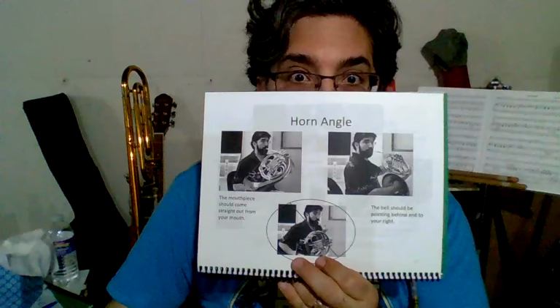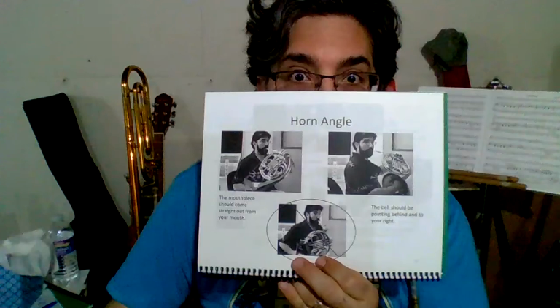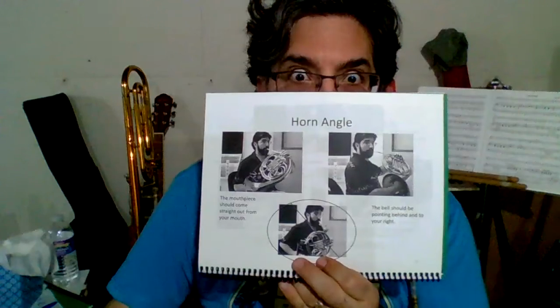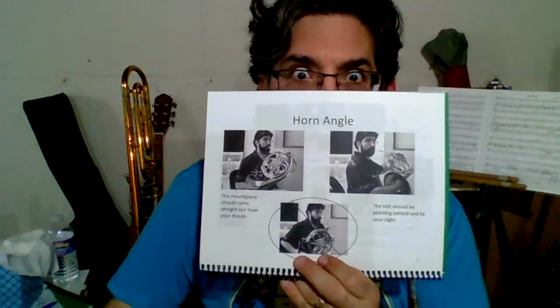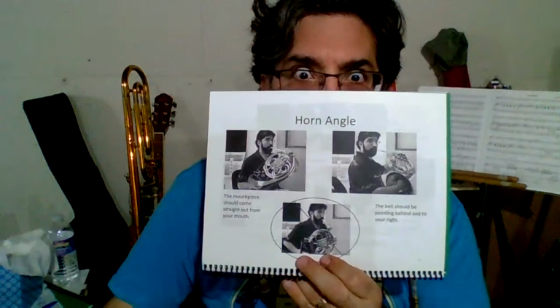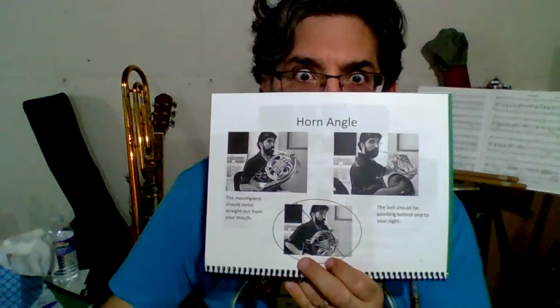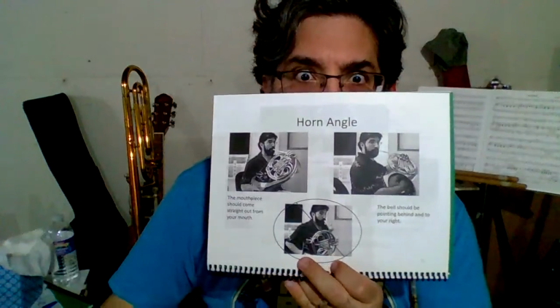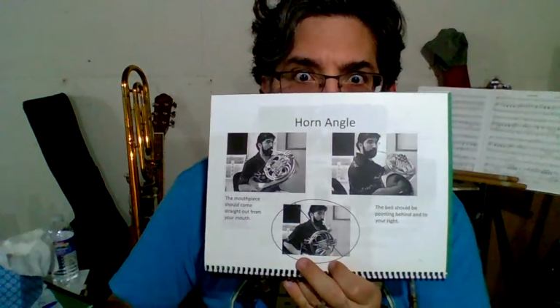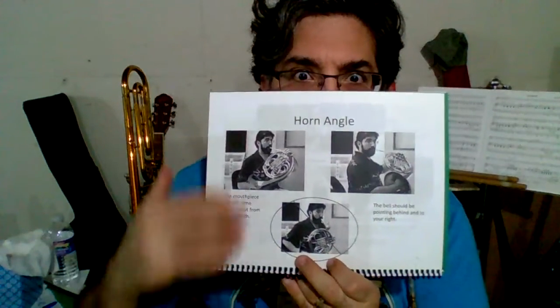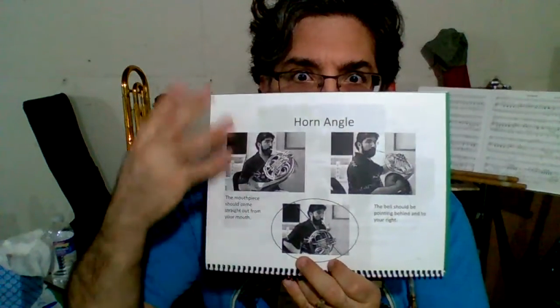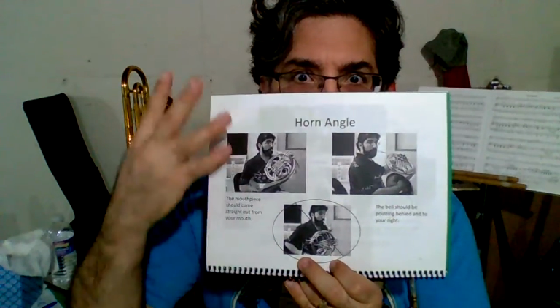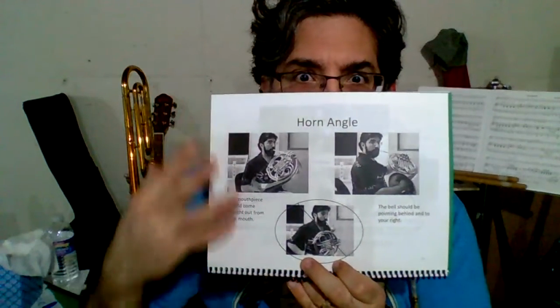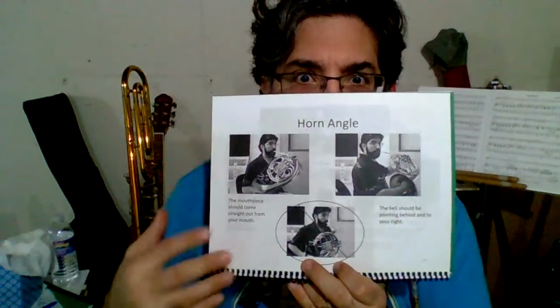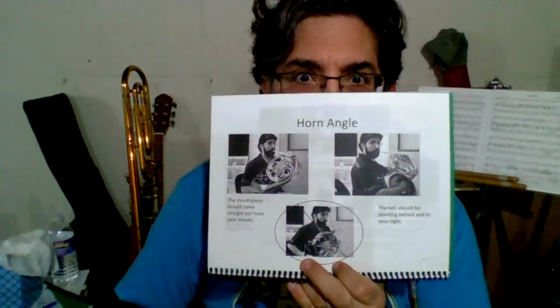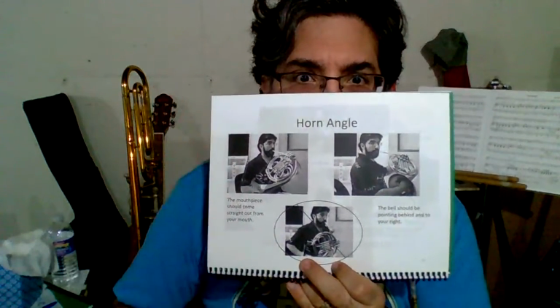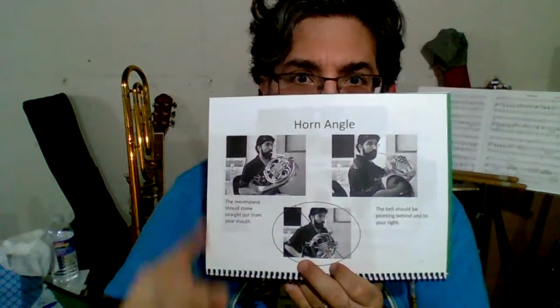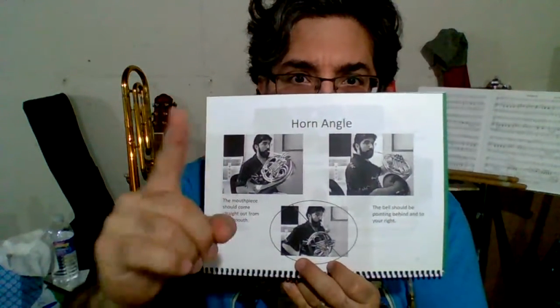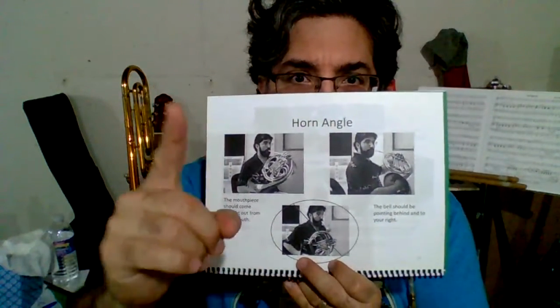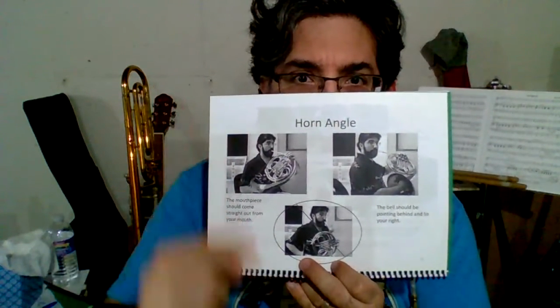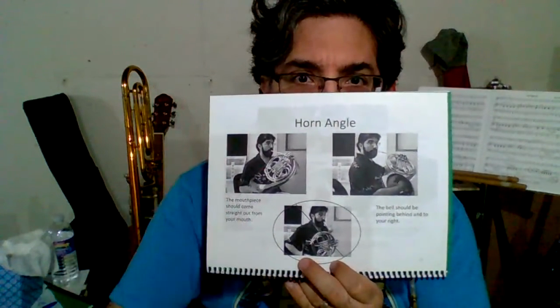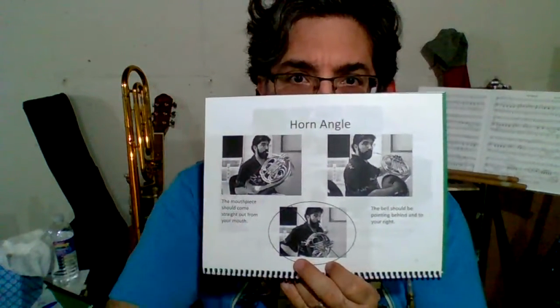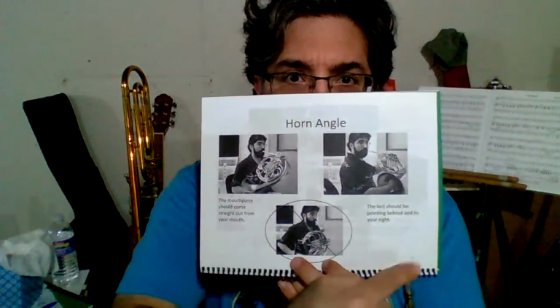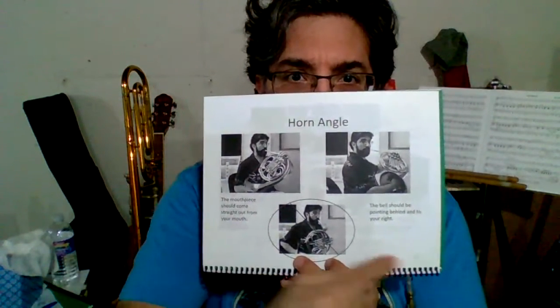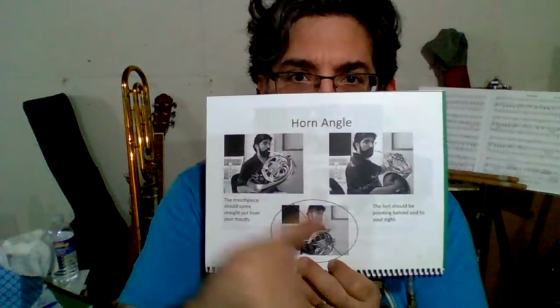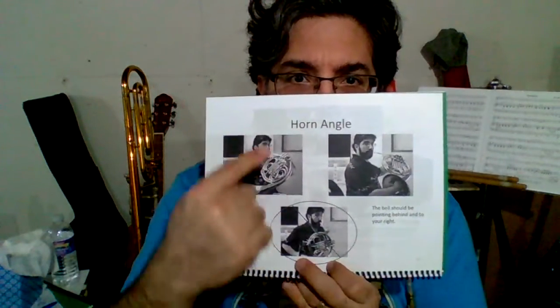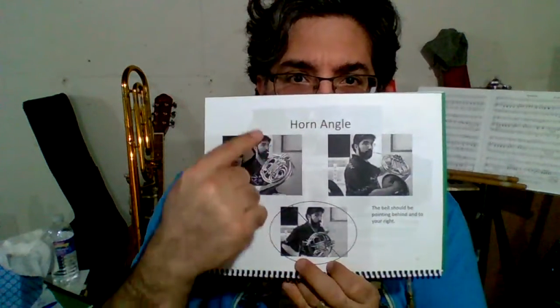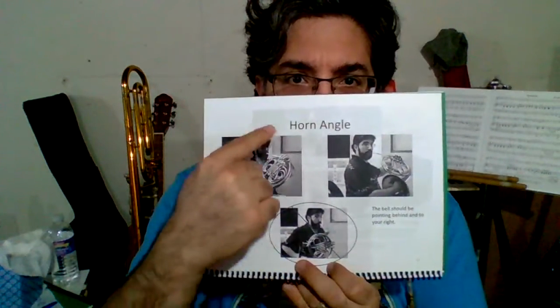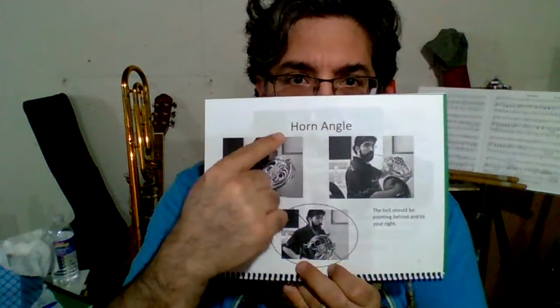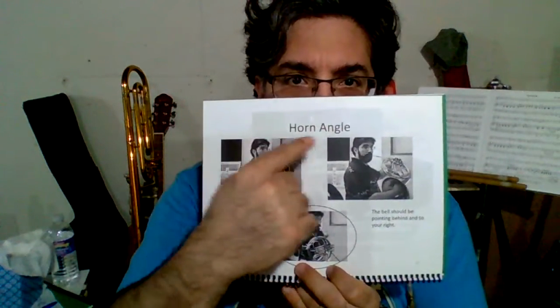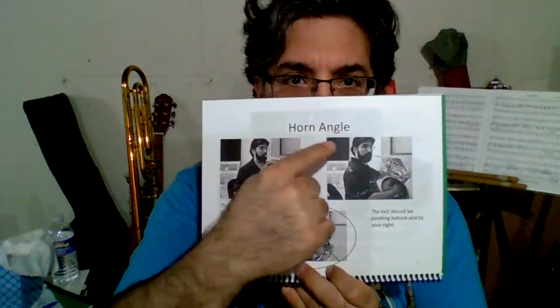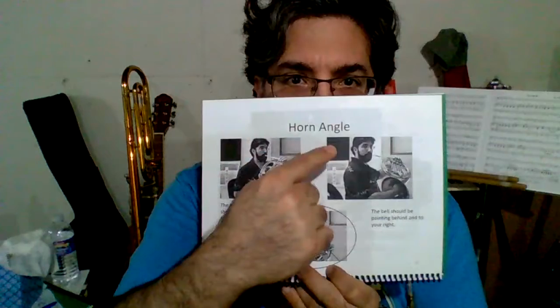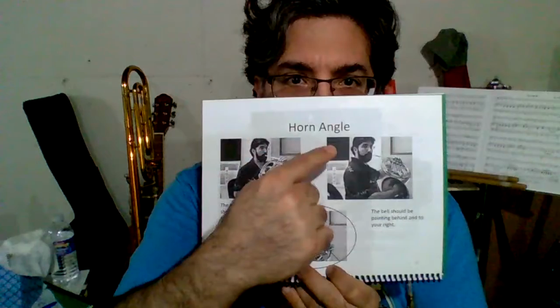Greetings! This is the Instrument Sidekick series for the French horn, page 10: horn angle.